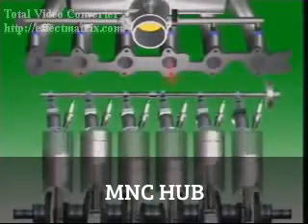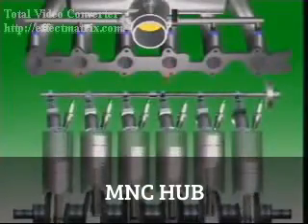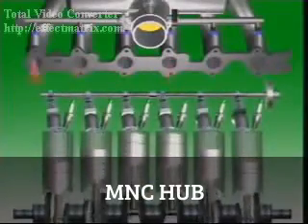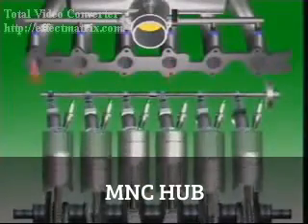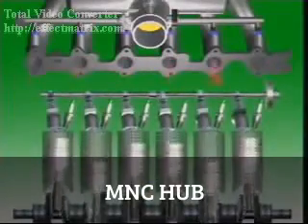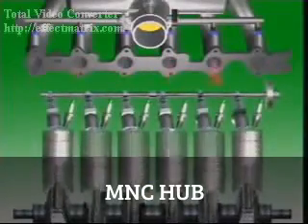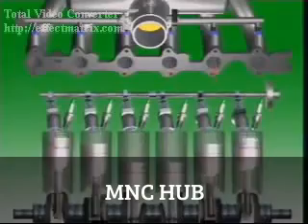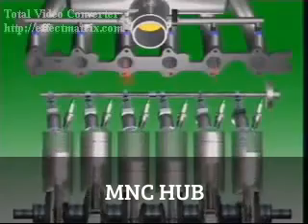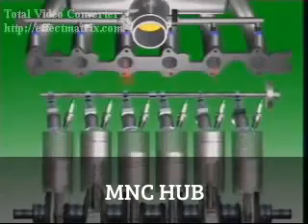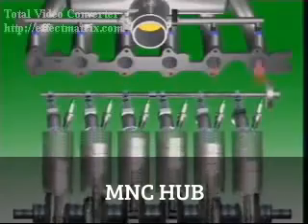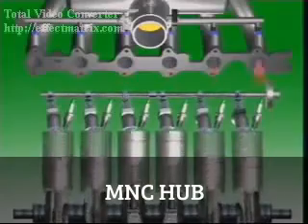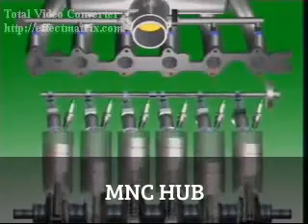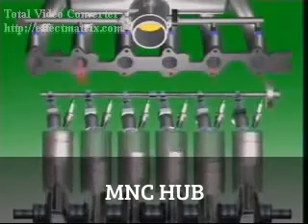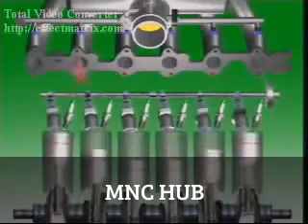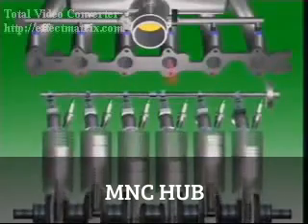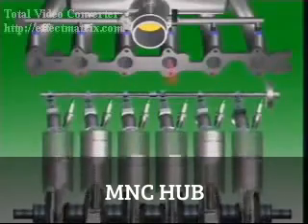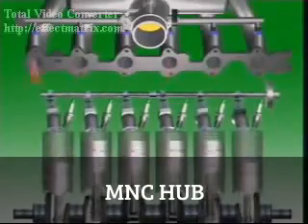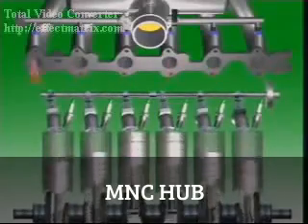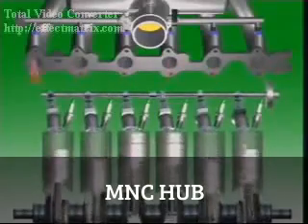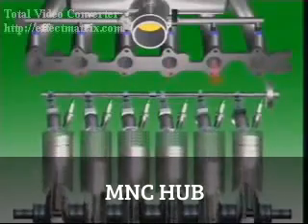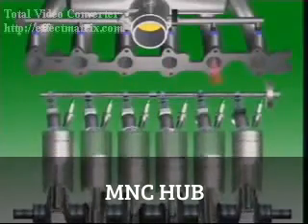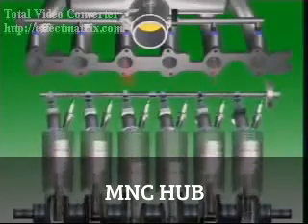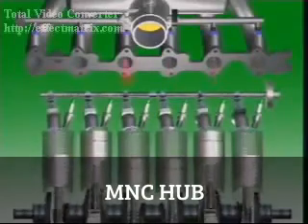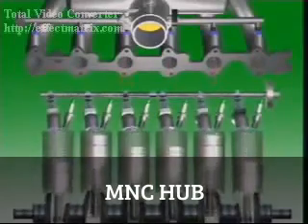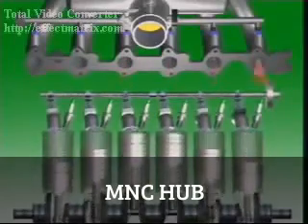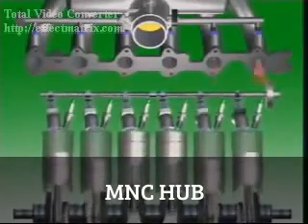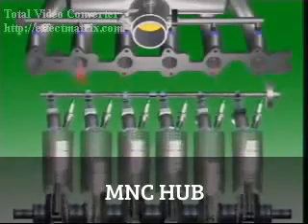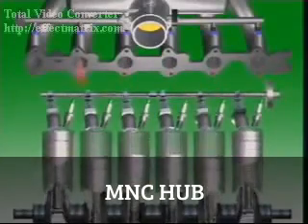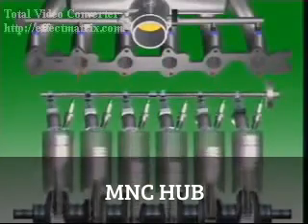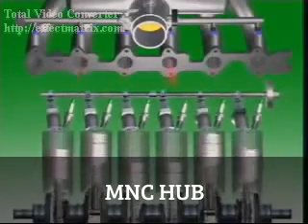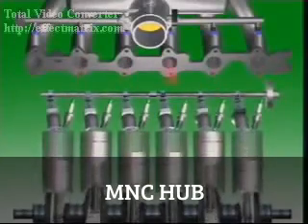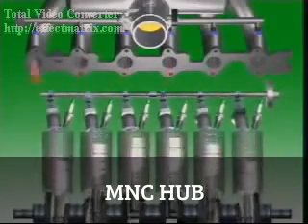Multi-point injection has an injector for each cylinder, which sprays fuel directly into the intake valve port.